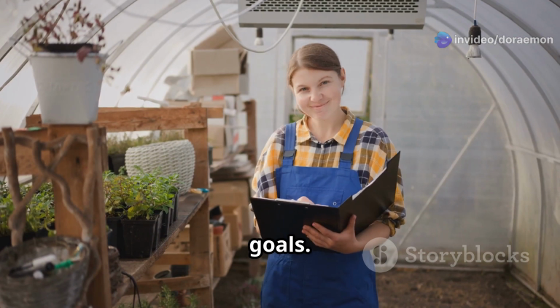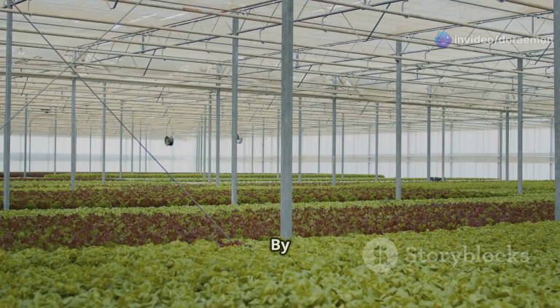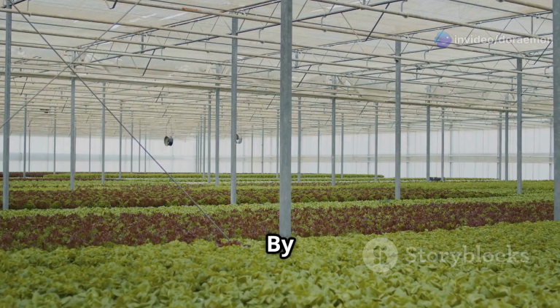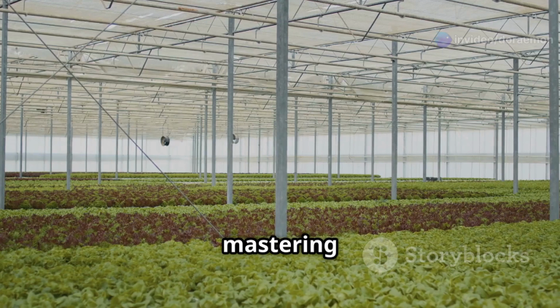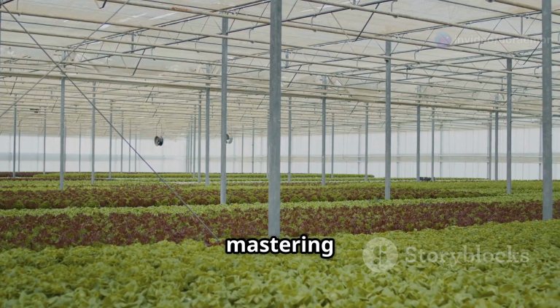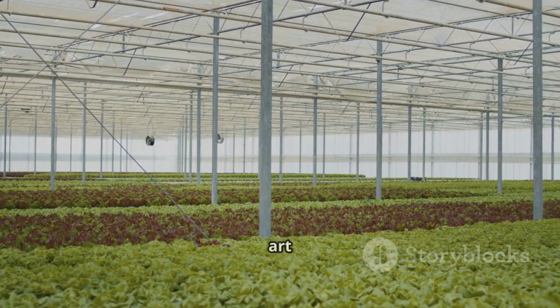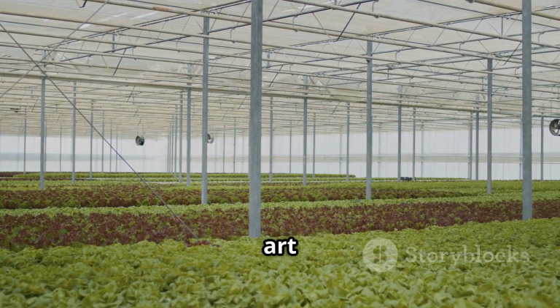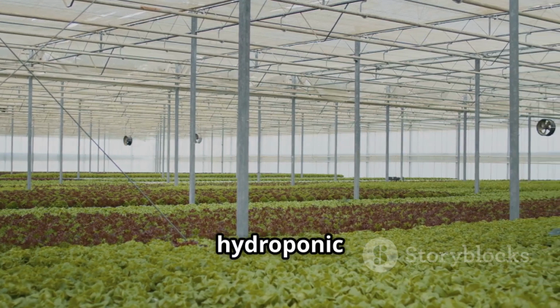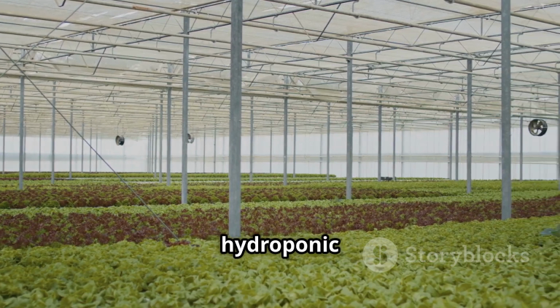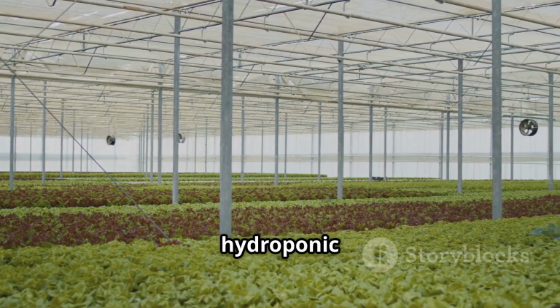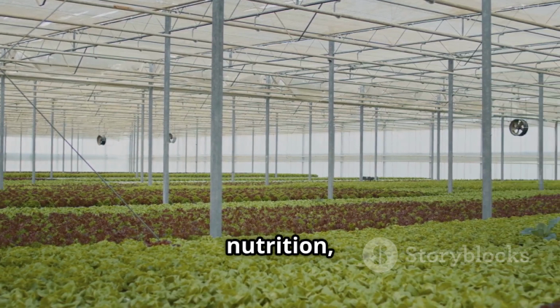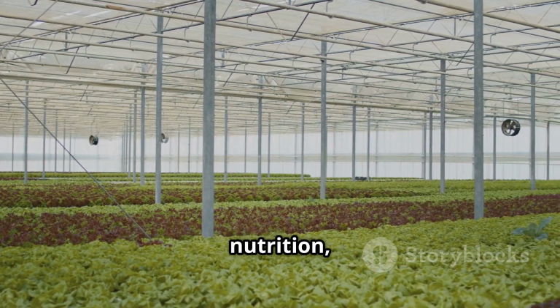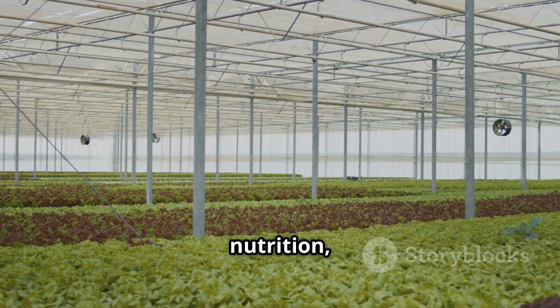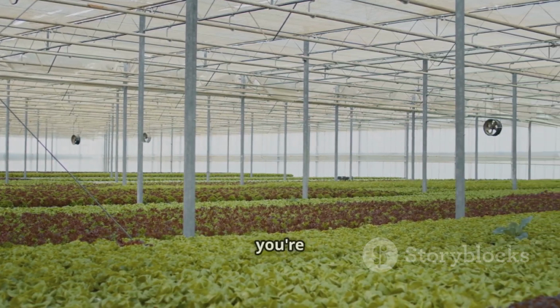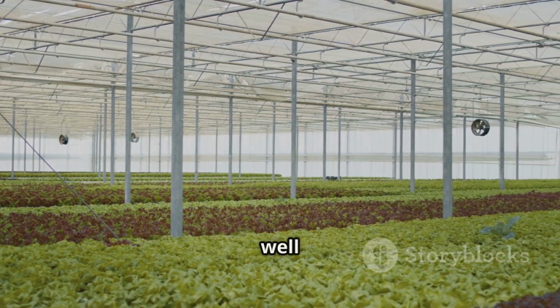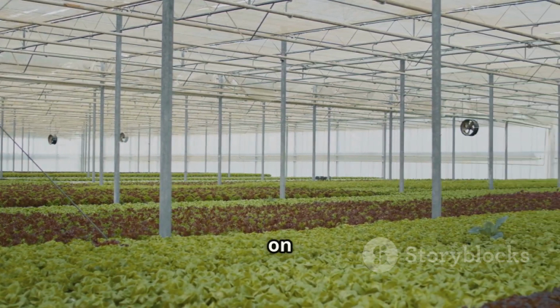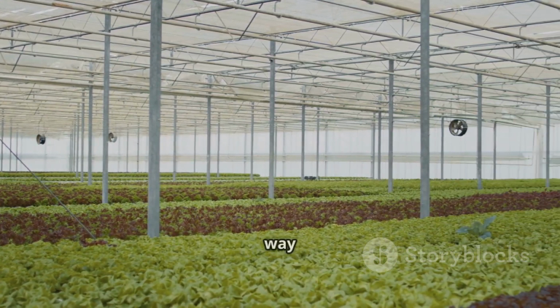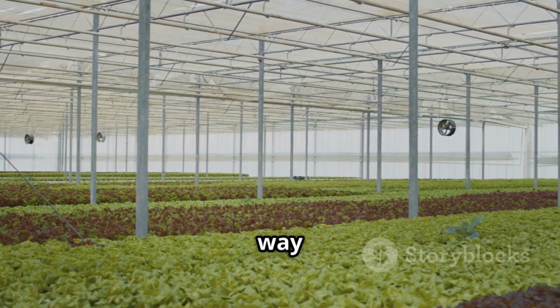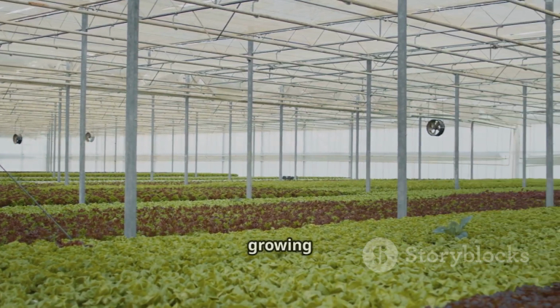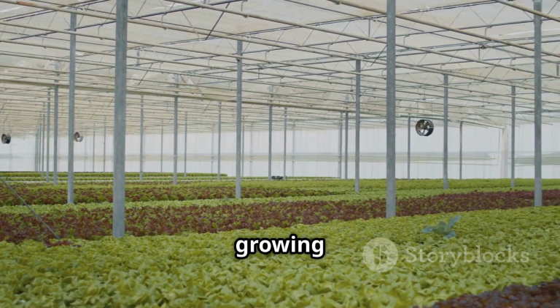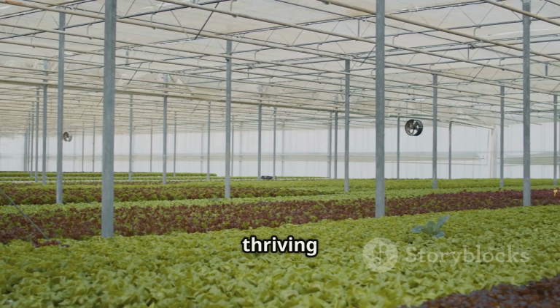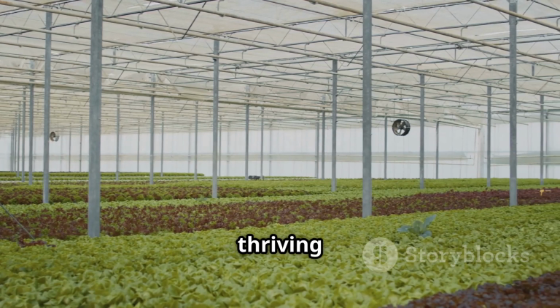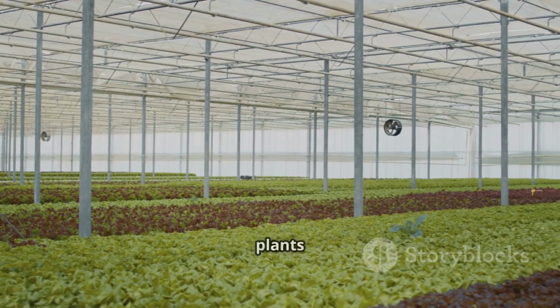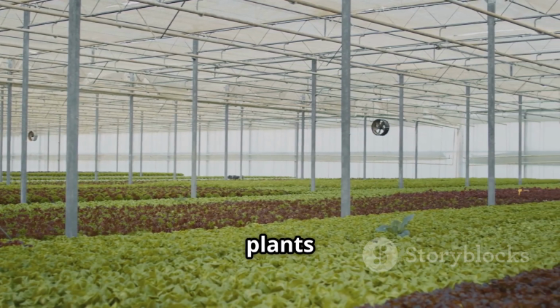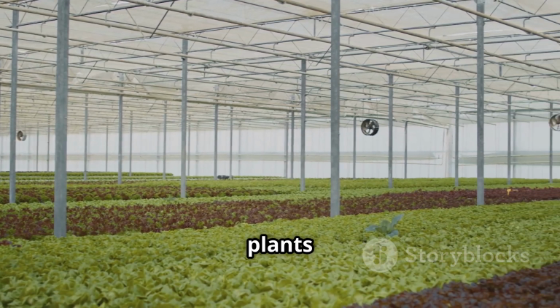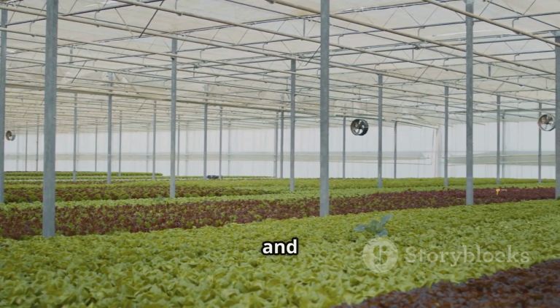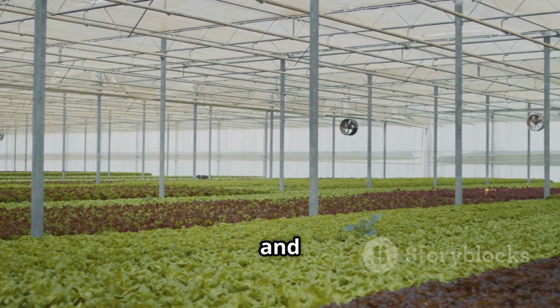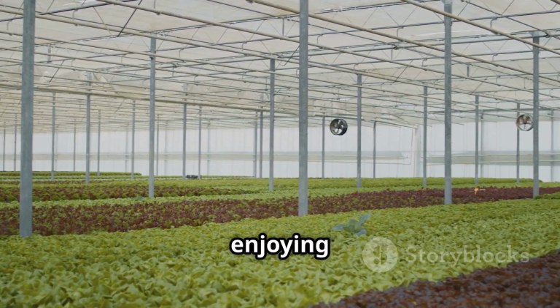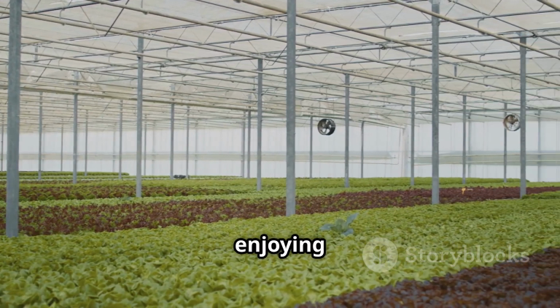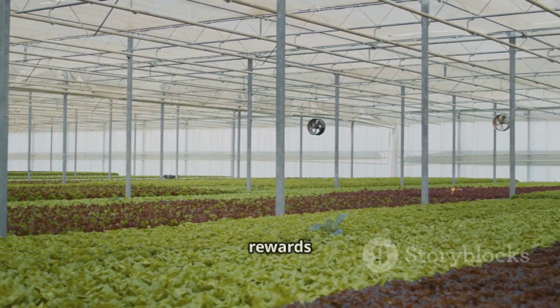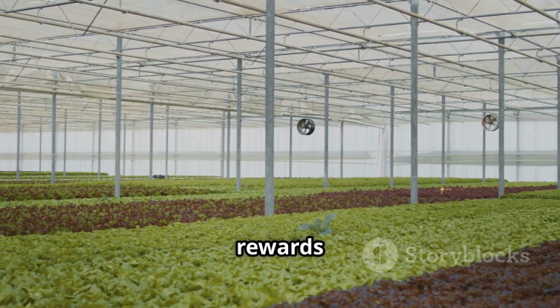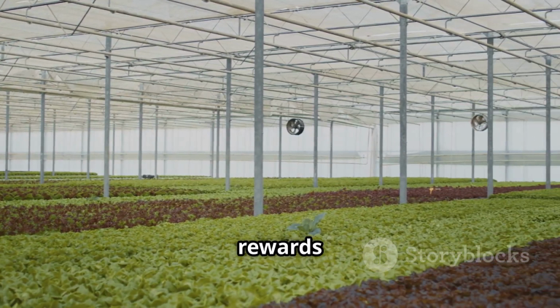By mastering the art of hydroponic nutrition, you're well on your way to growing thriving plants and enjoying the rewards of your hydroponic endeavors.